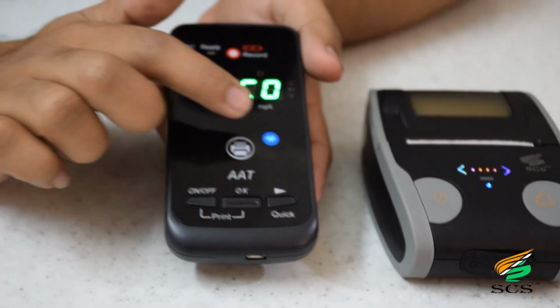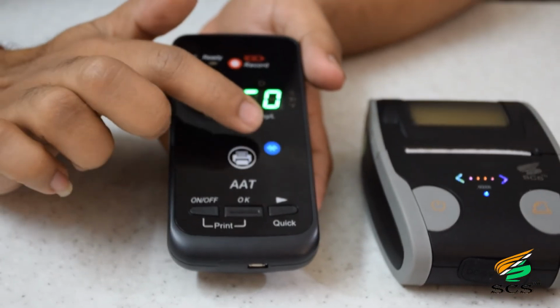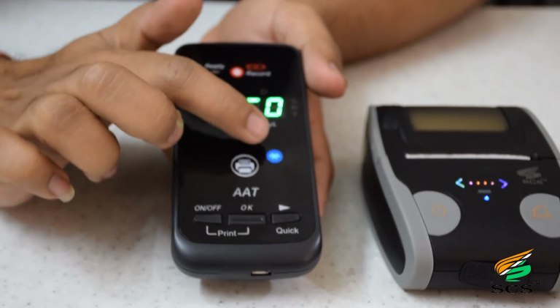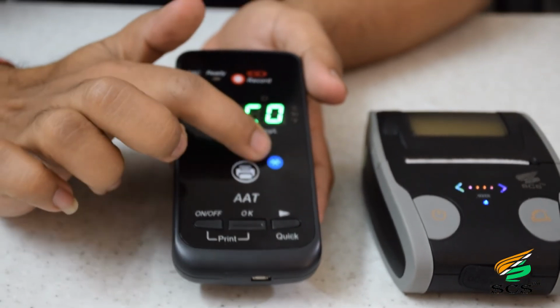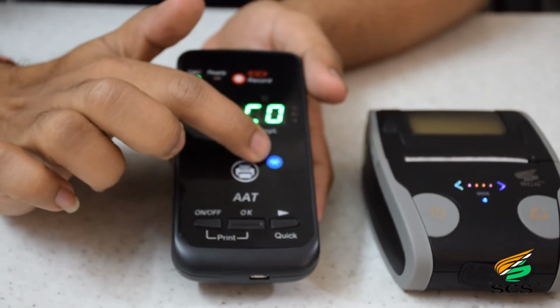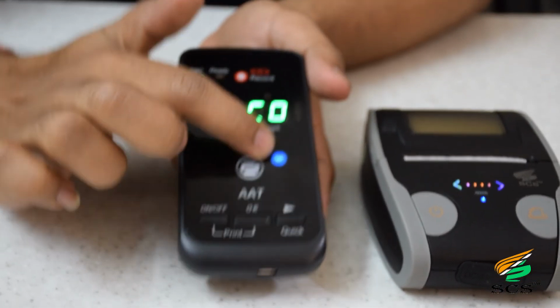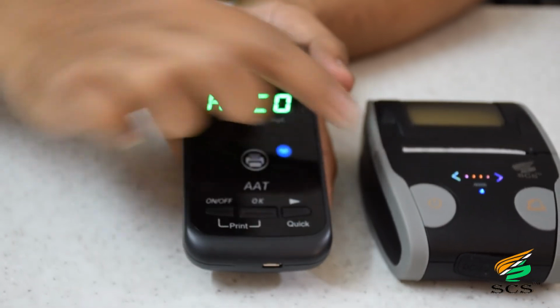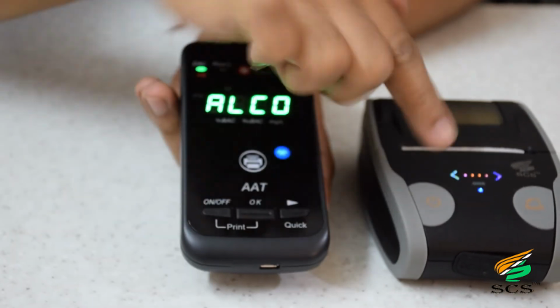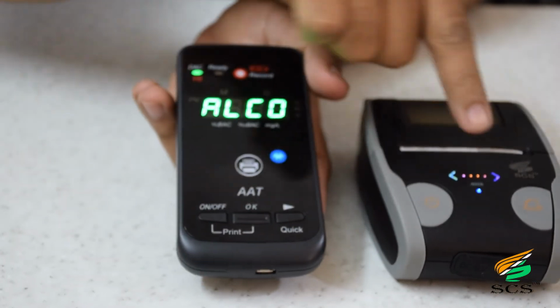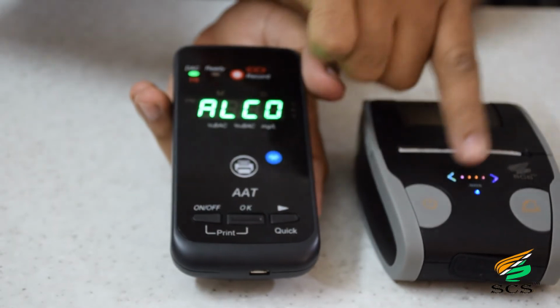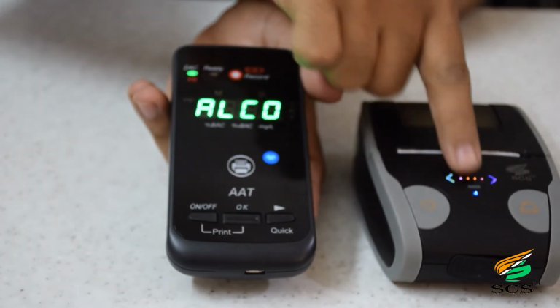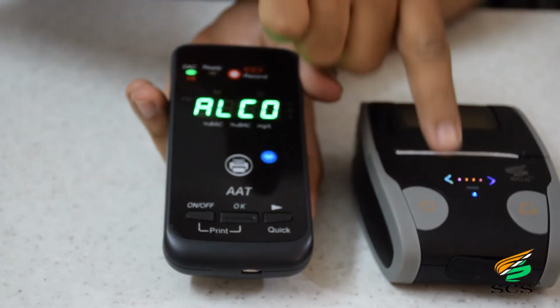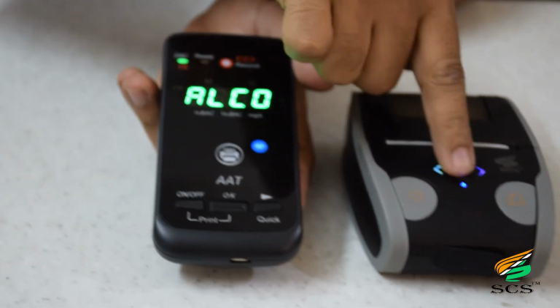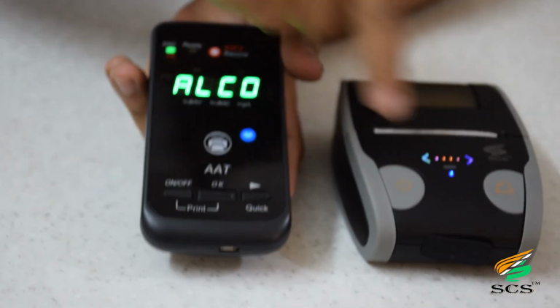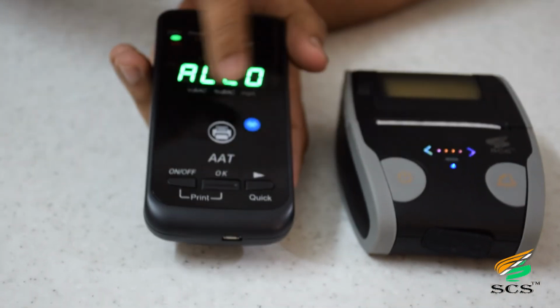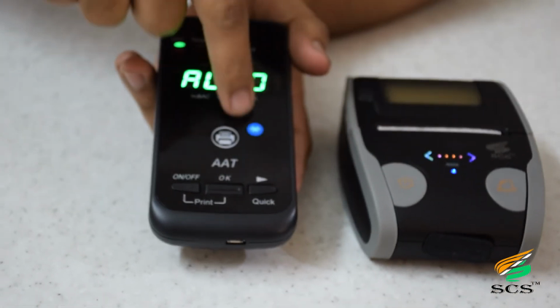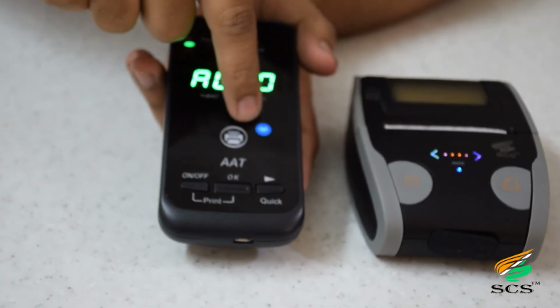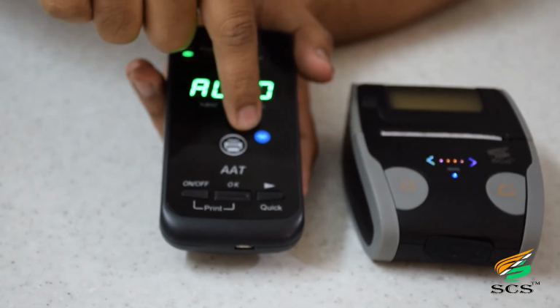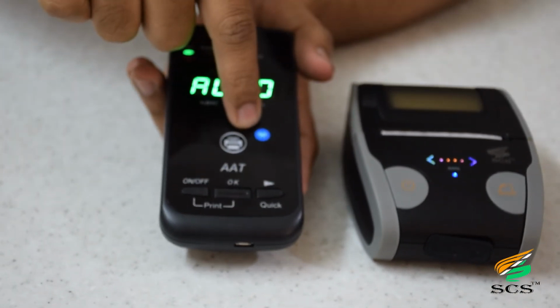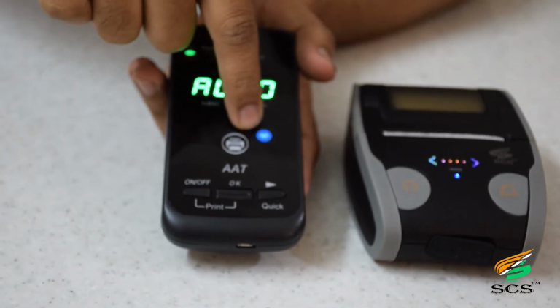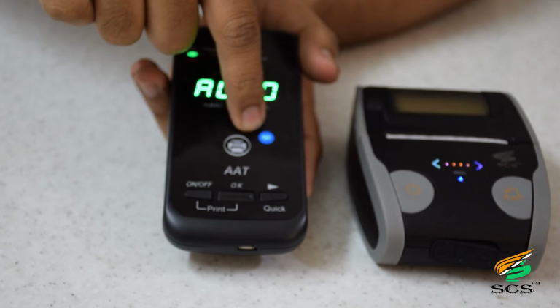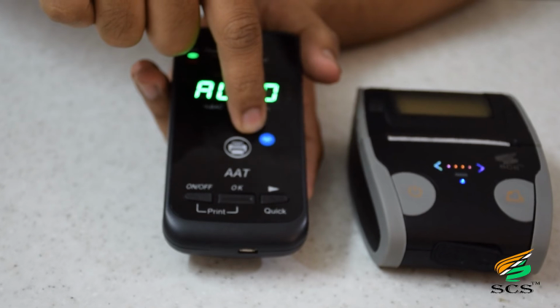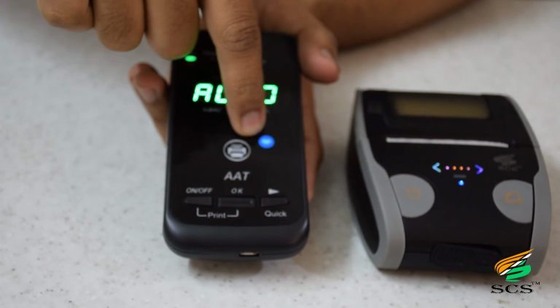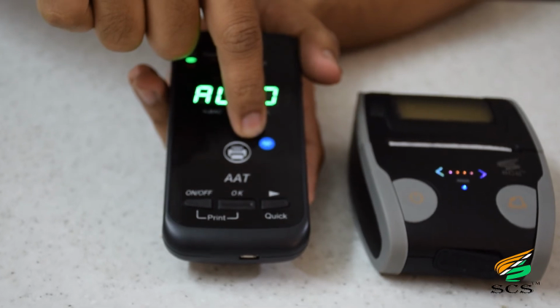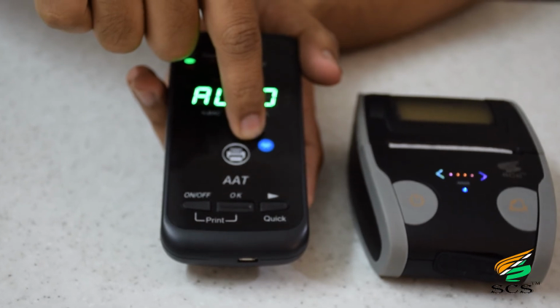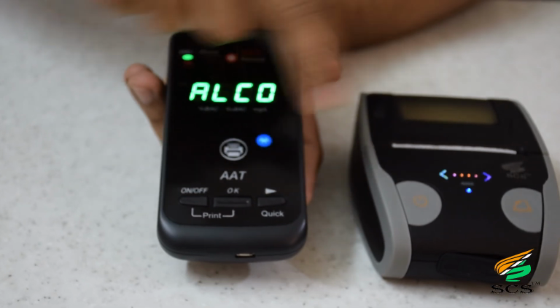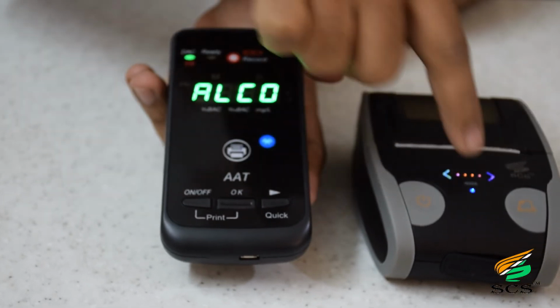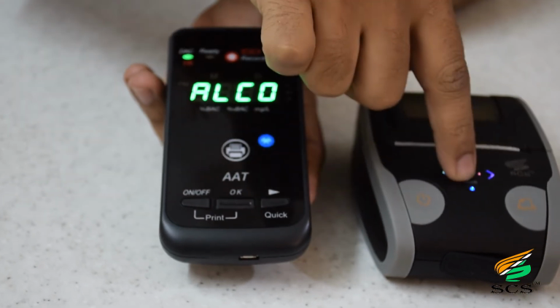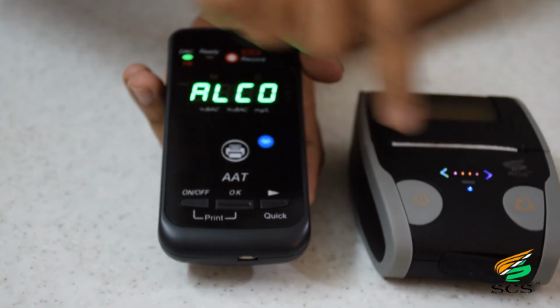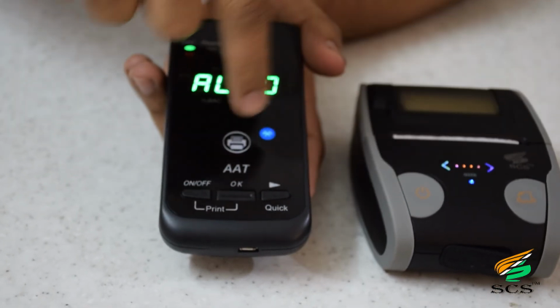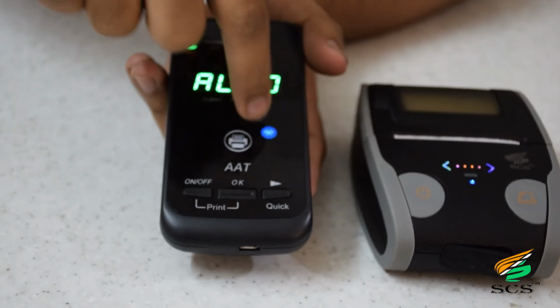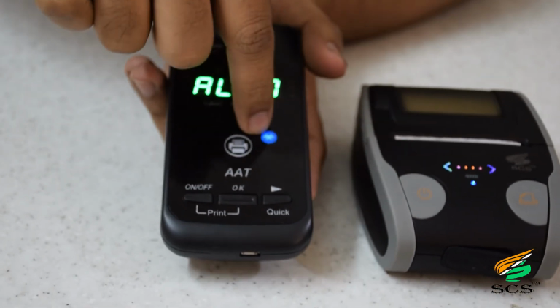Always remember that both LEDs glowing means both devices are connected.